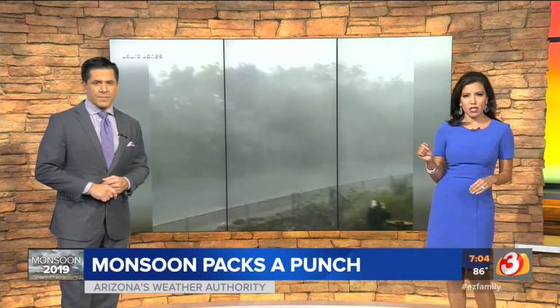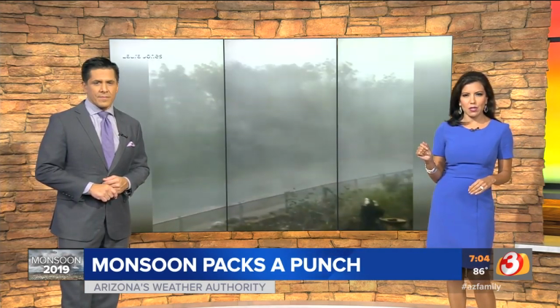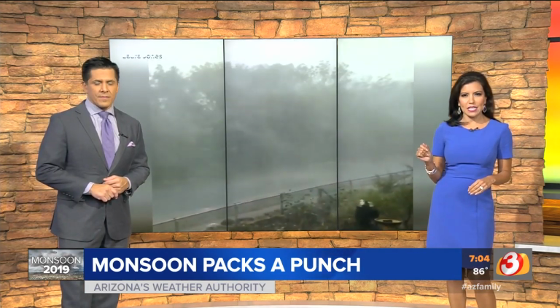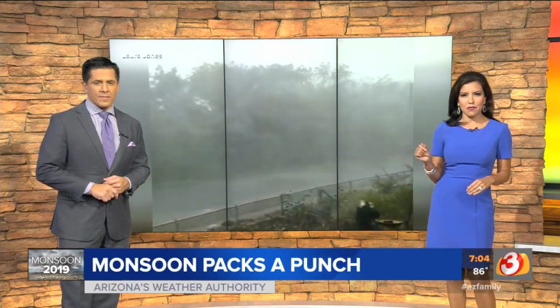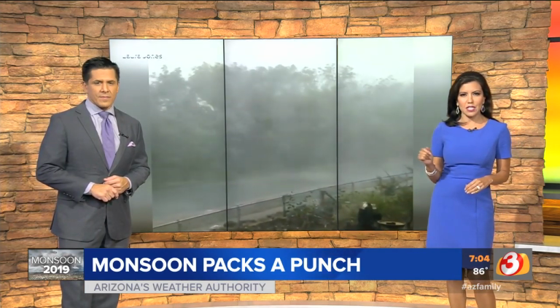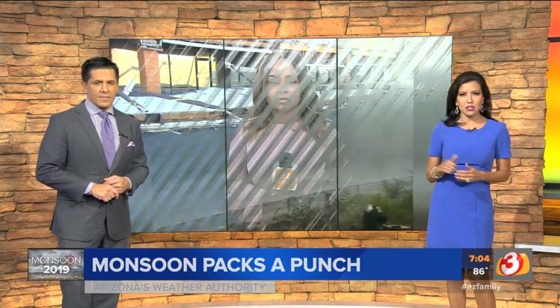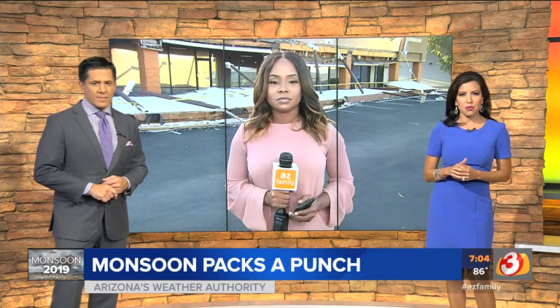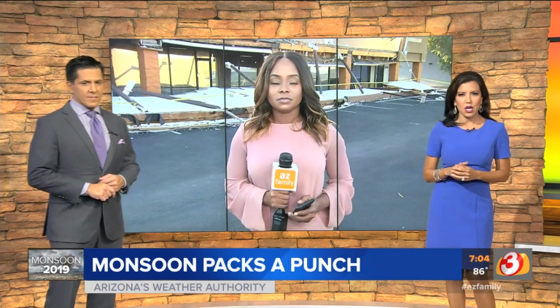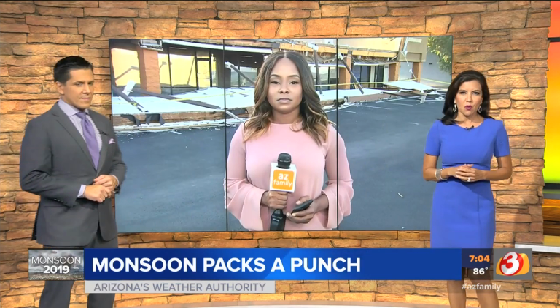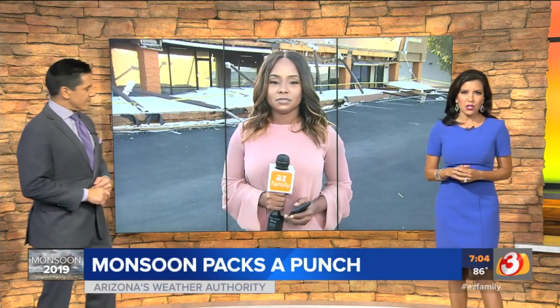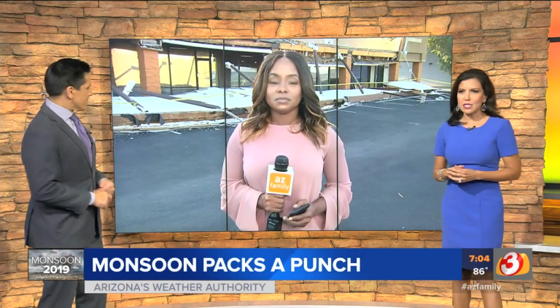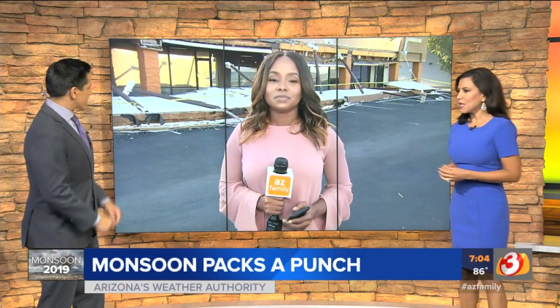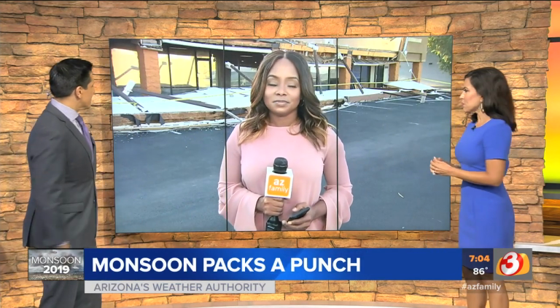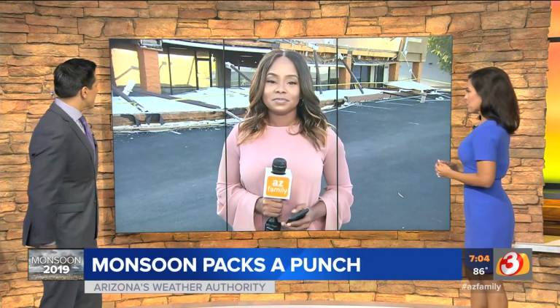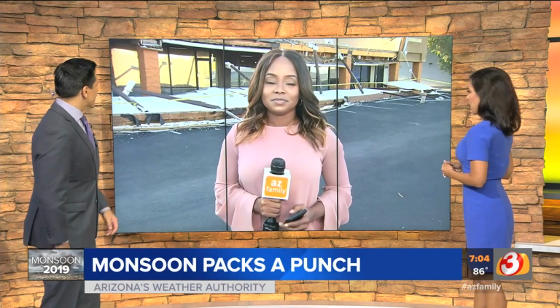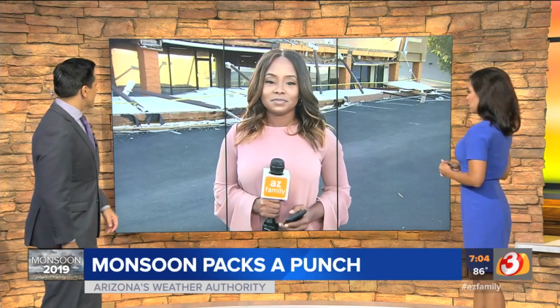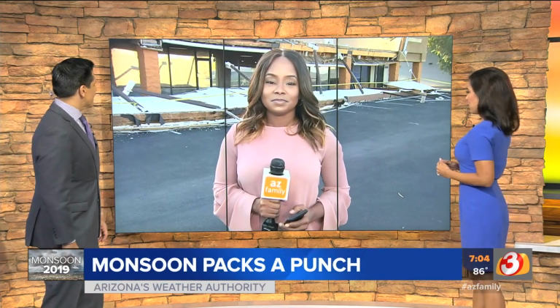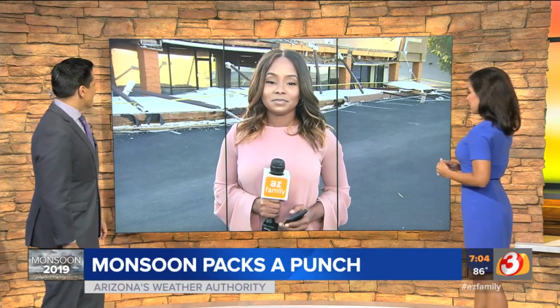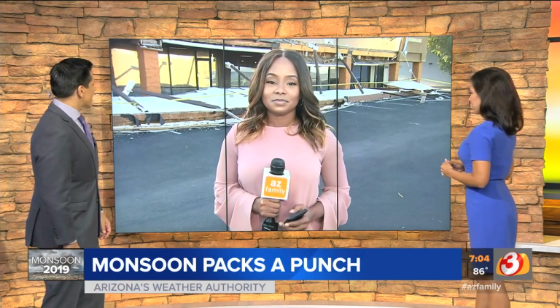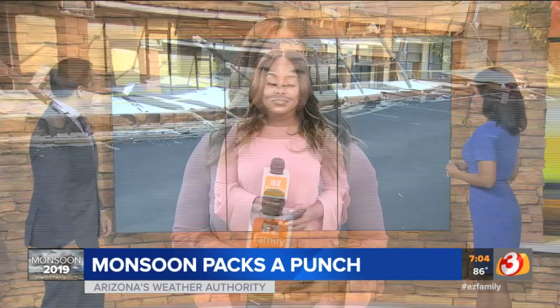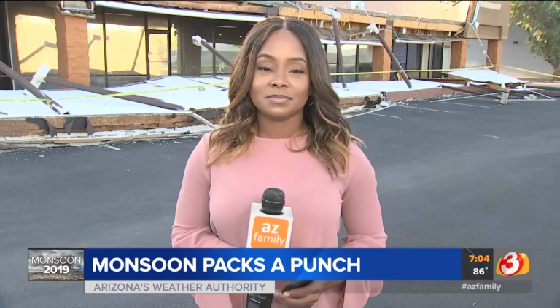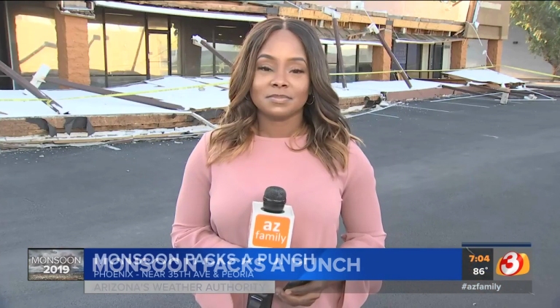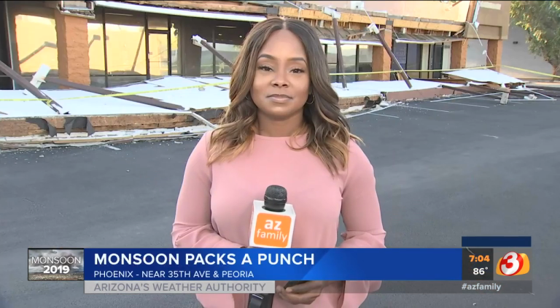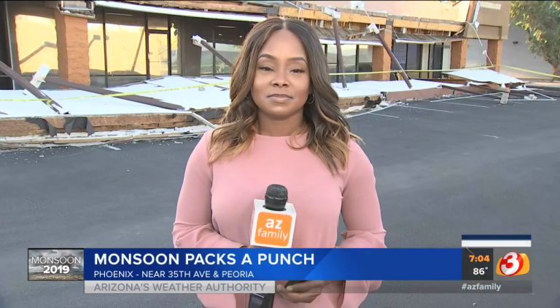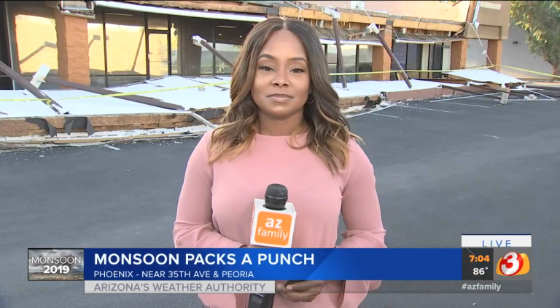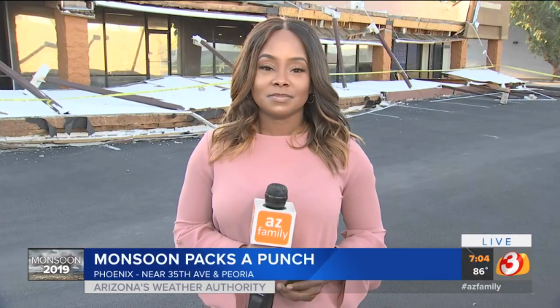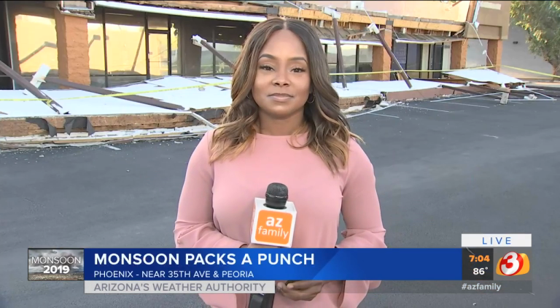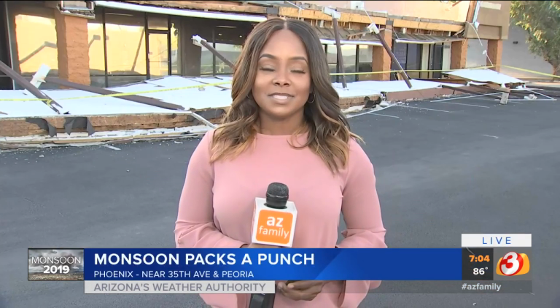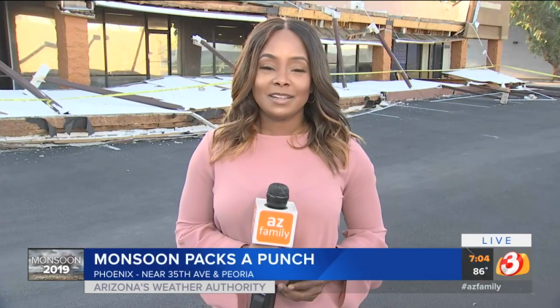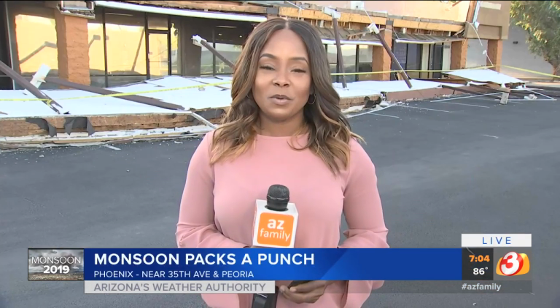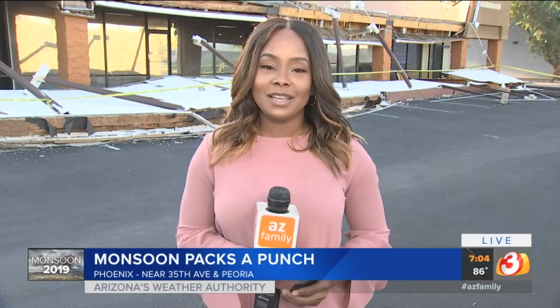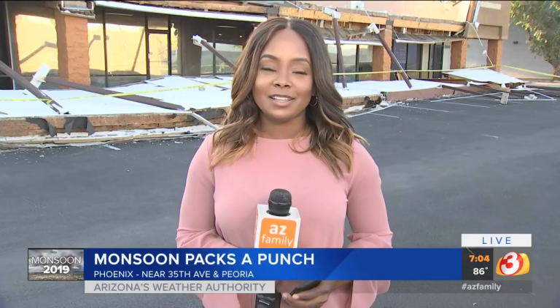Ernie is joining us live in Phoenix this morning with a look at some damage left behind. Good morning guys.